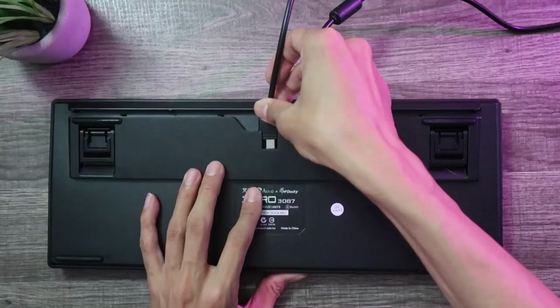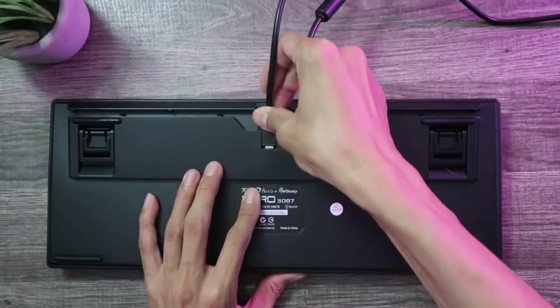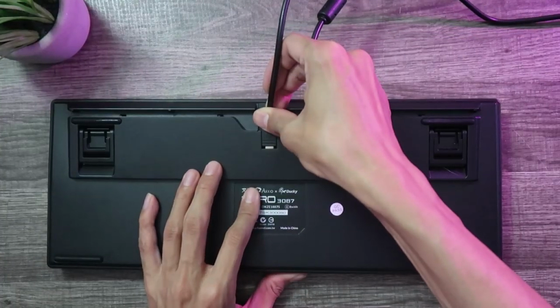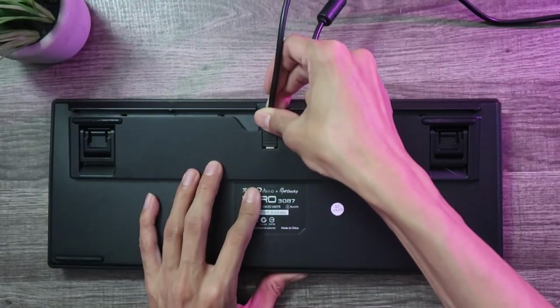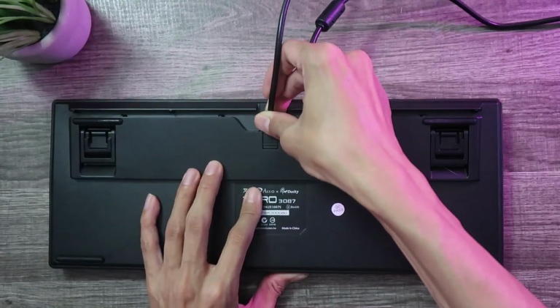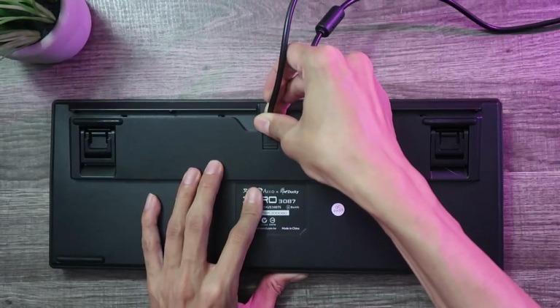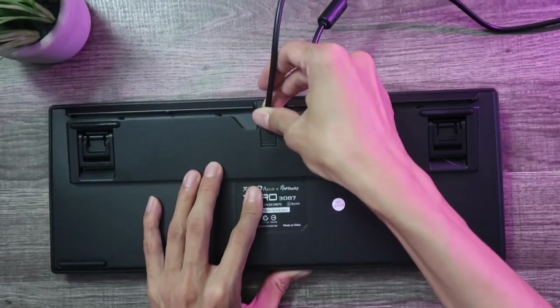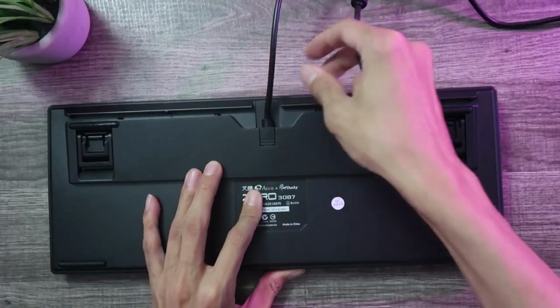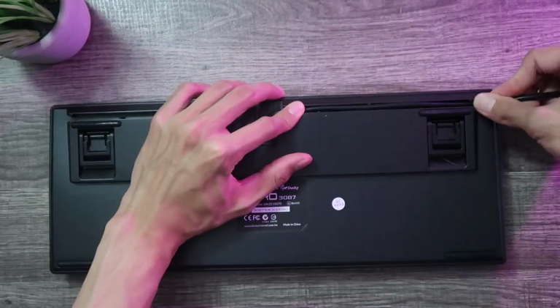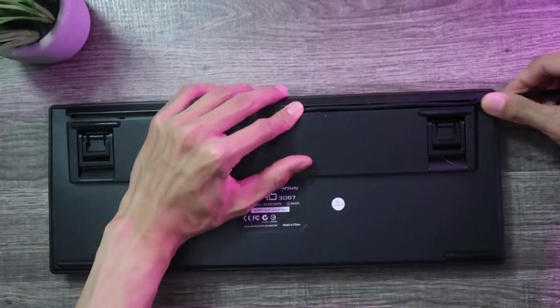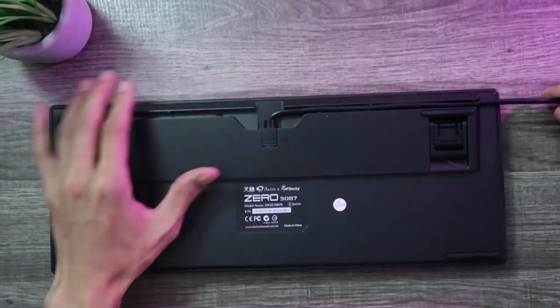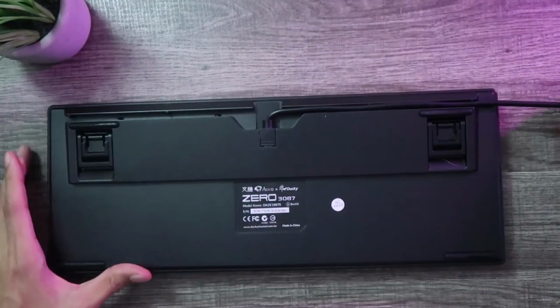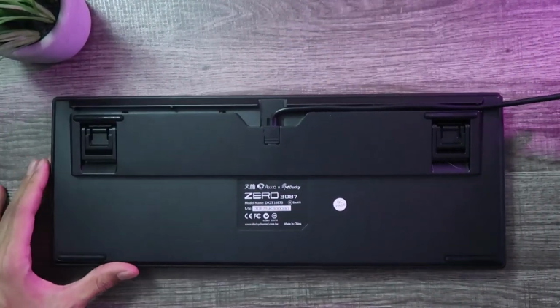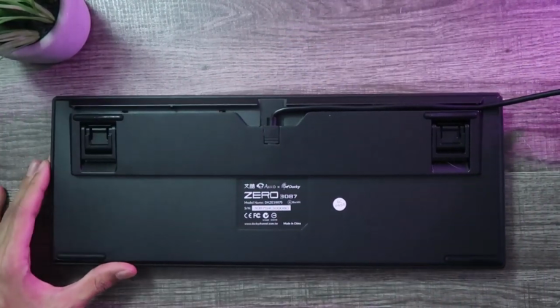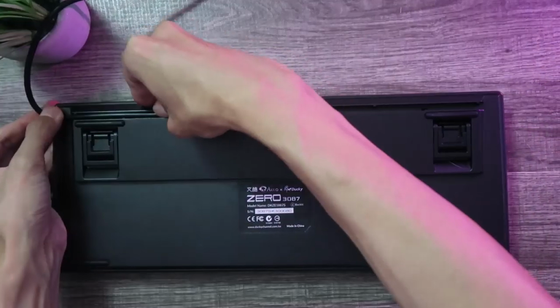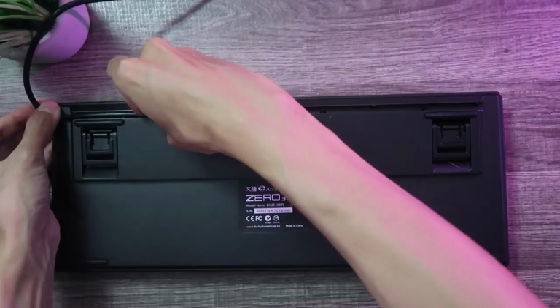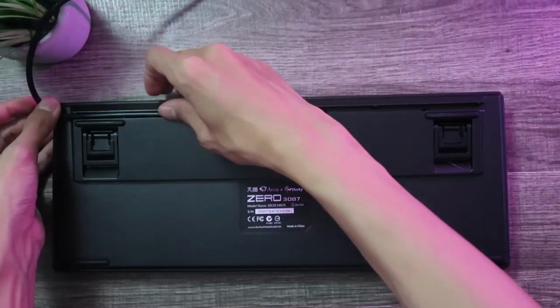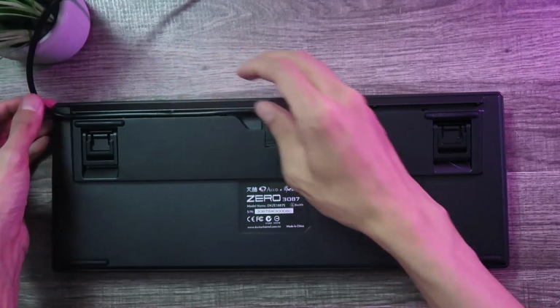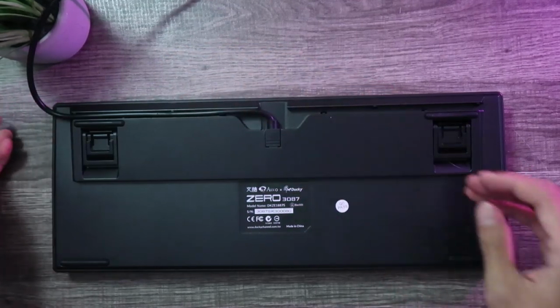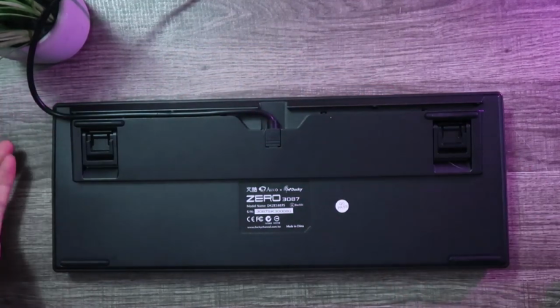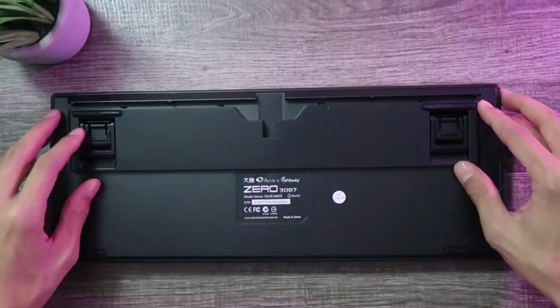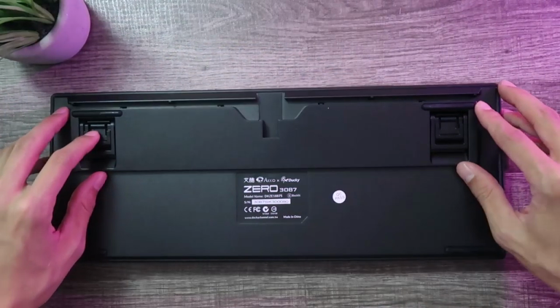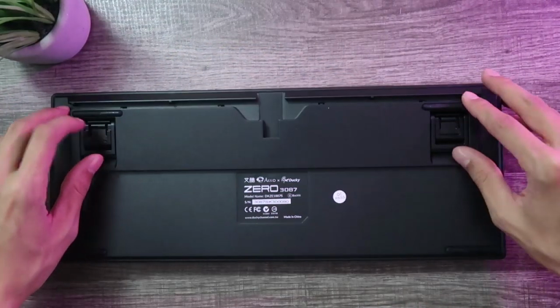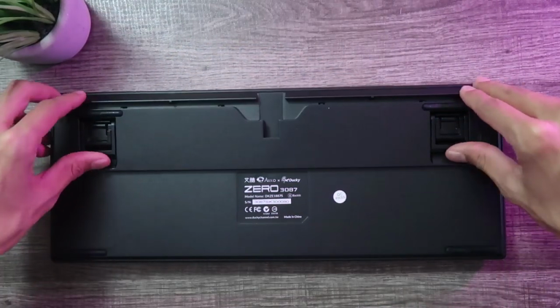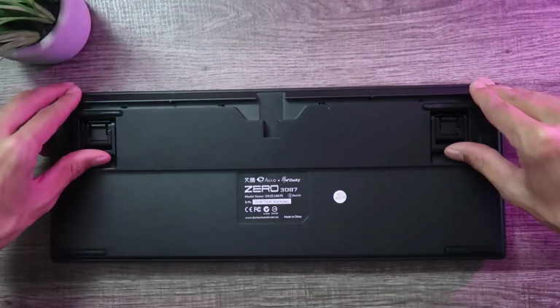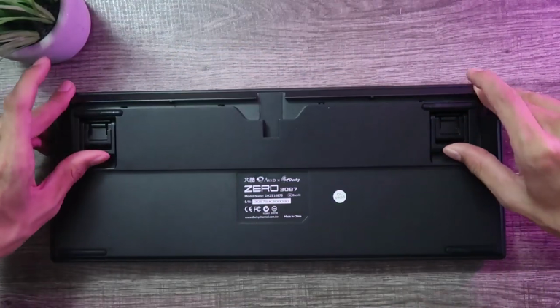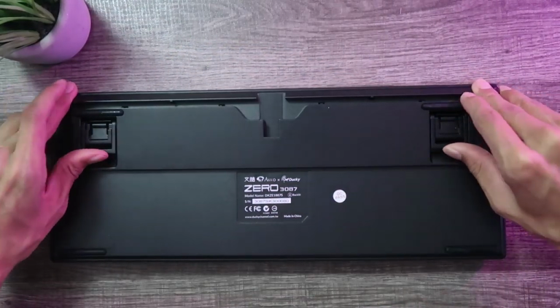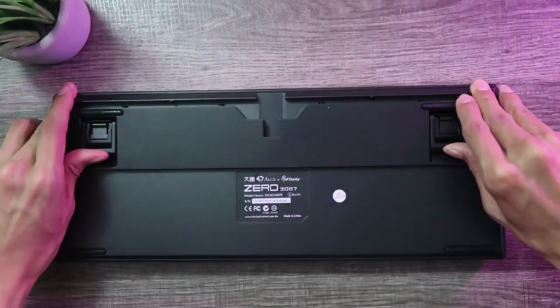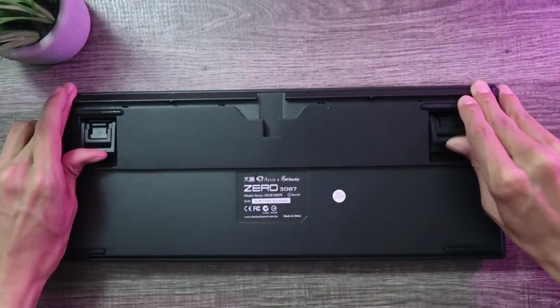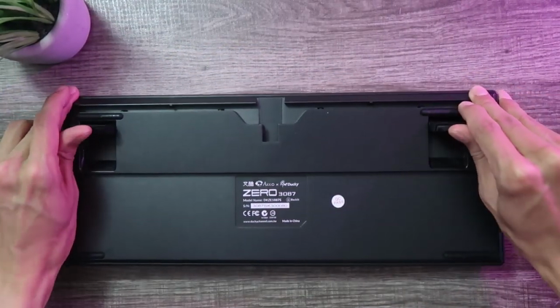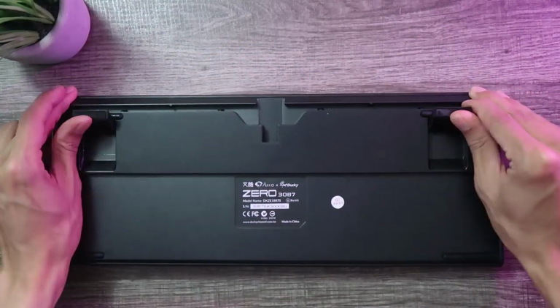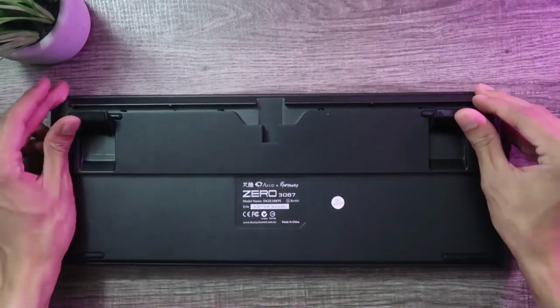On the back side of the keyboard, you have three-way wiring to help manage your cable more accordingly, and there are also two feet for angle adjustments.